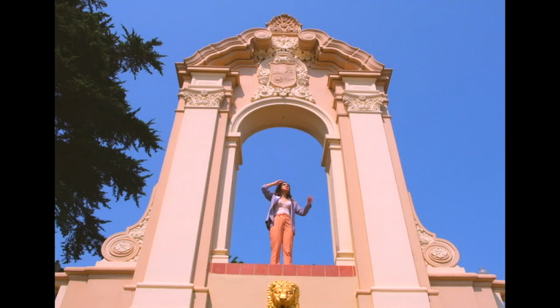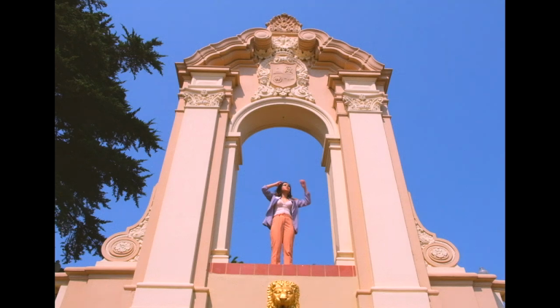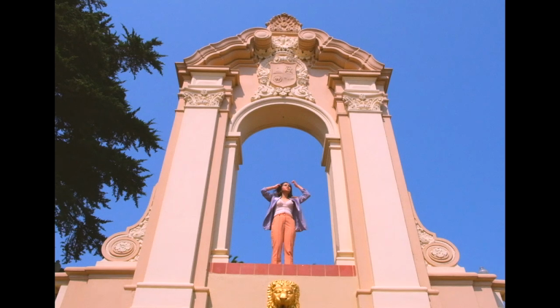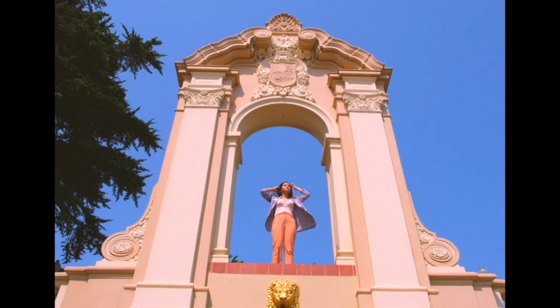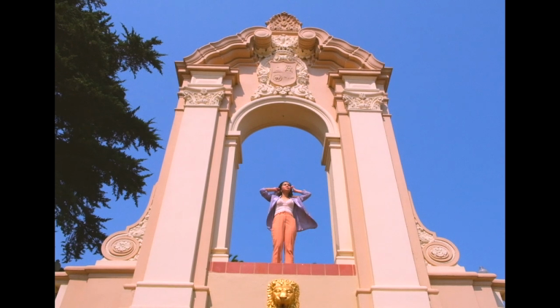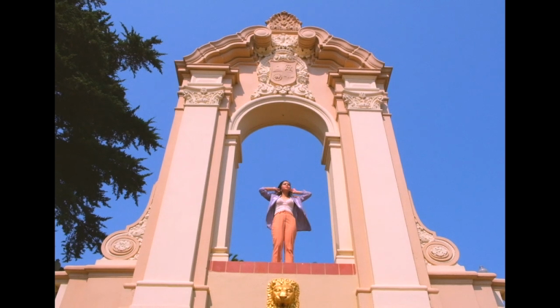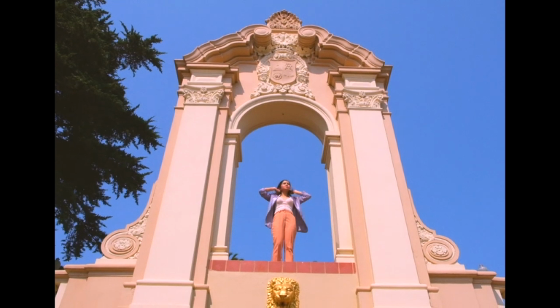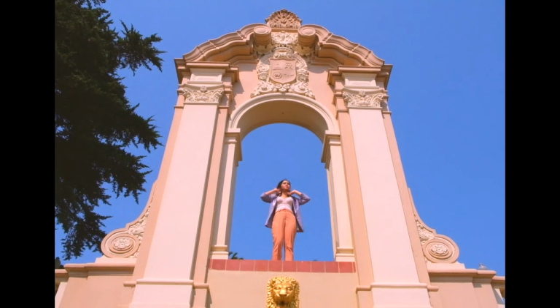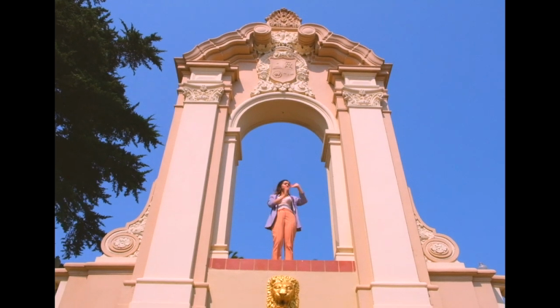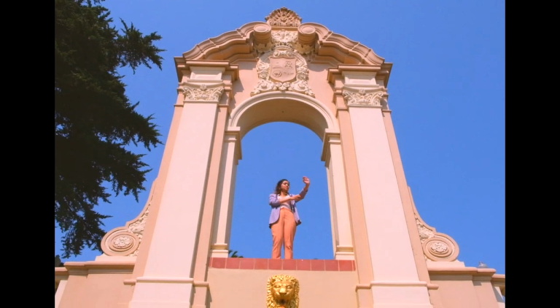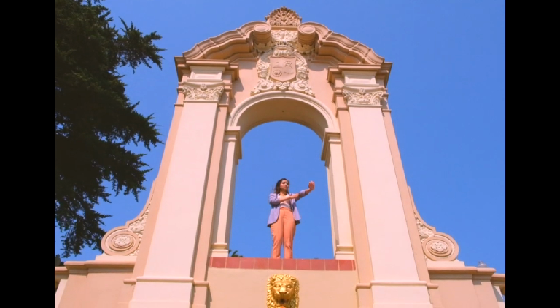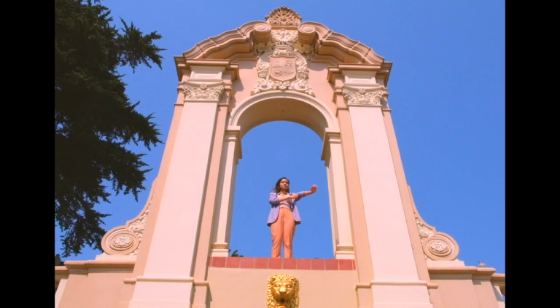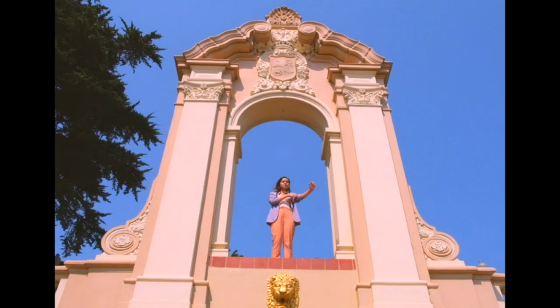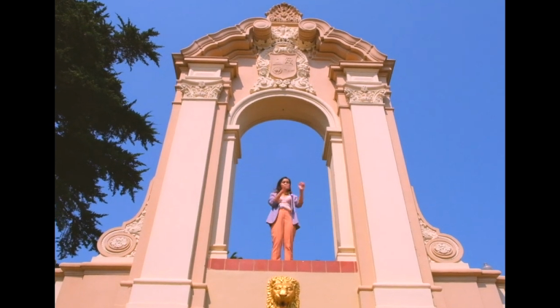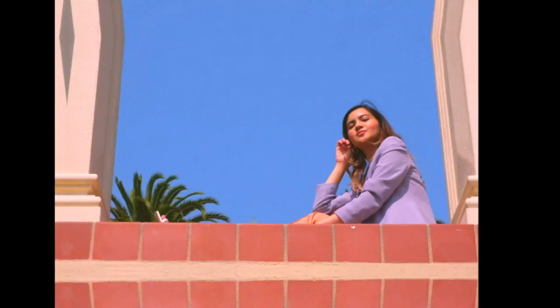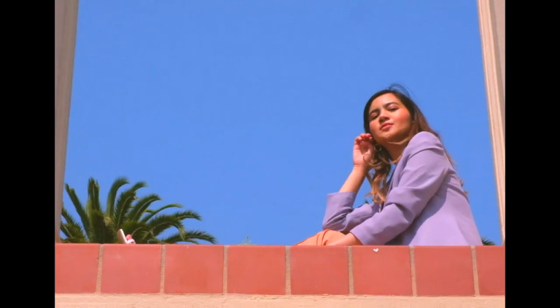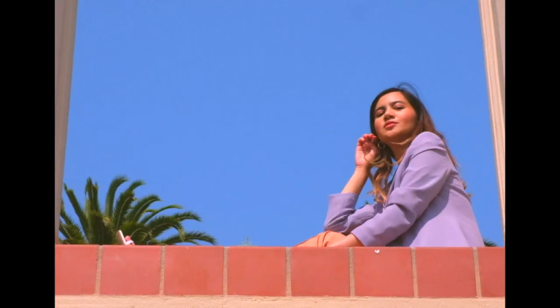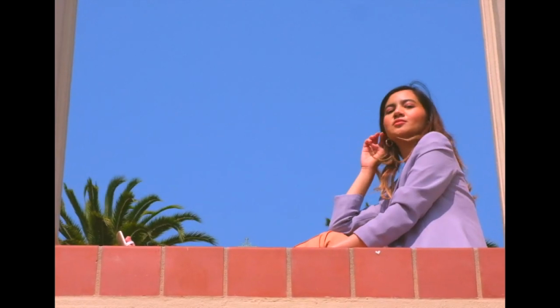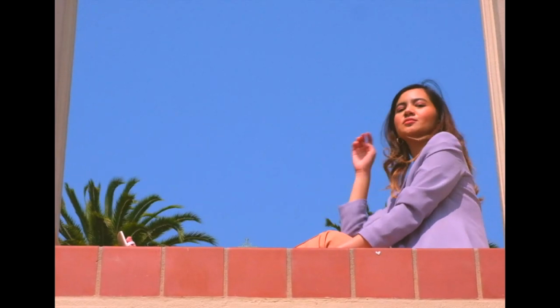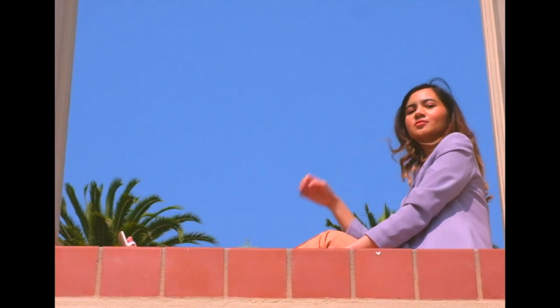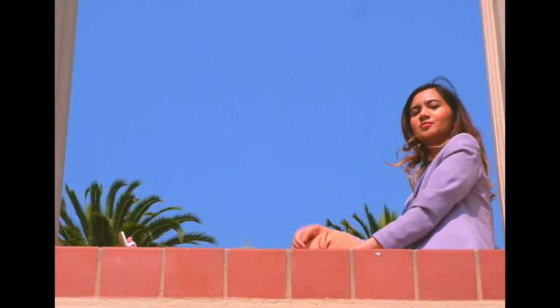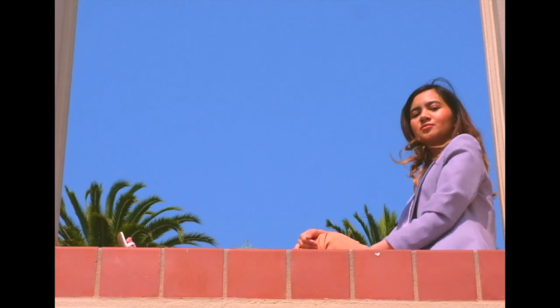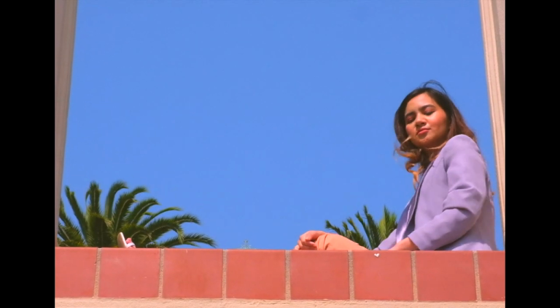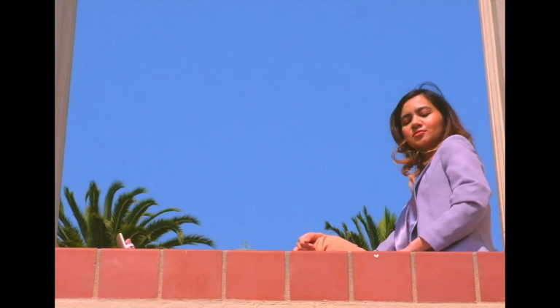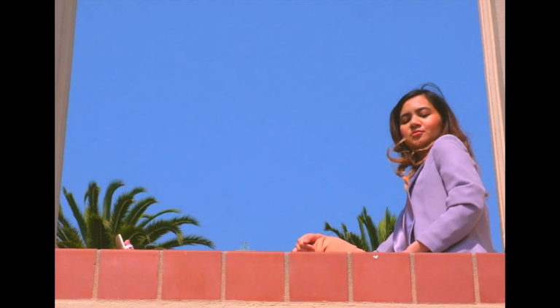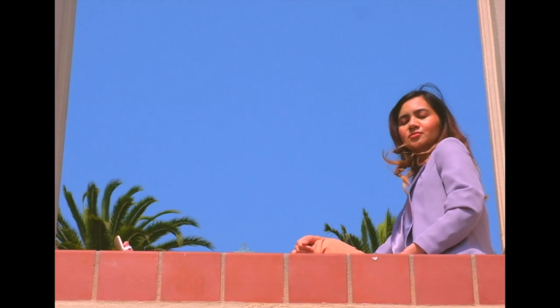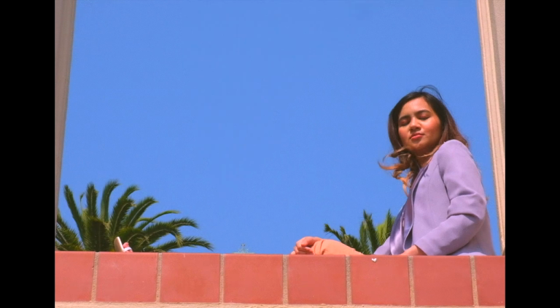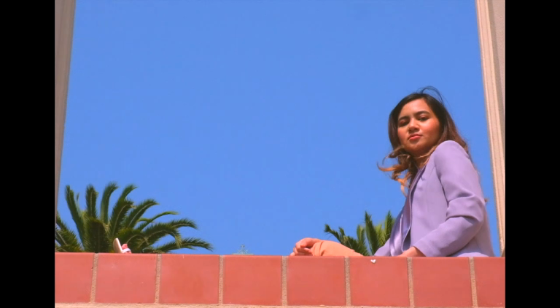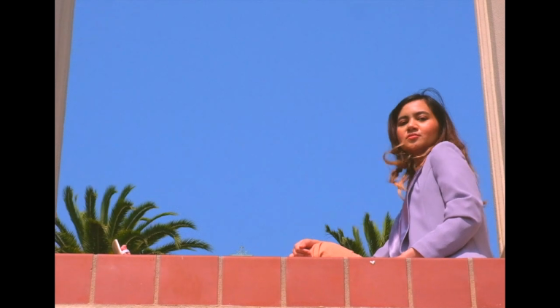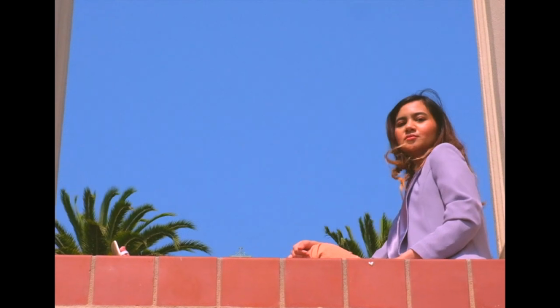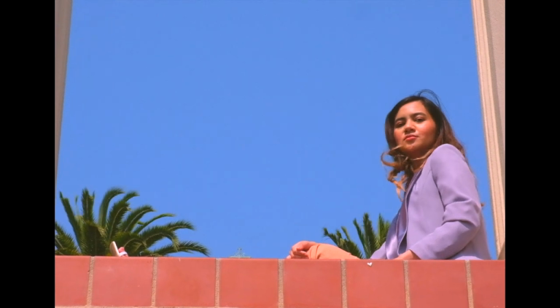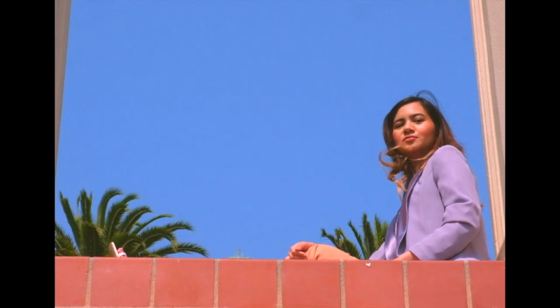Hi, this is Jasmine, and this is how I would dress up in a Wes Anderson movie.